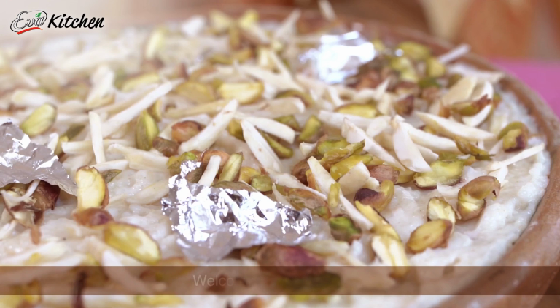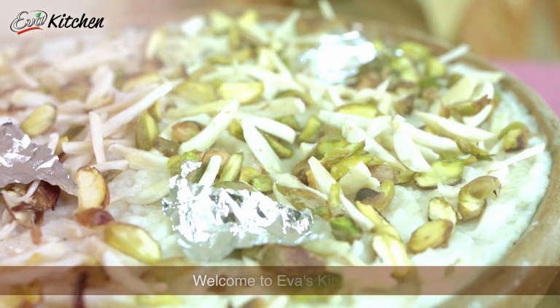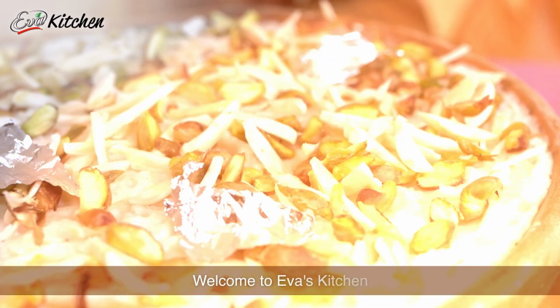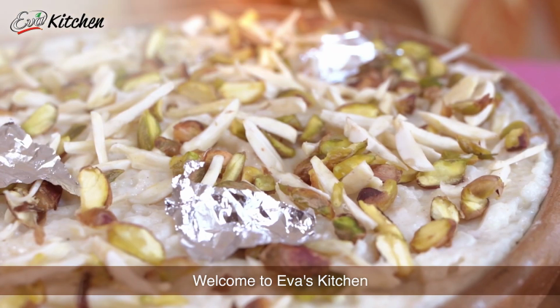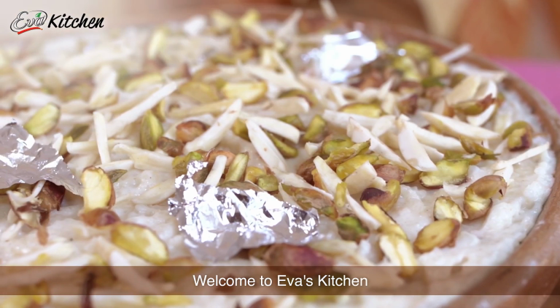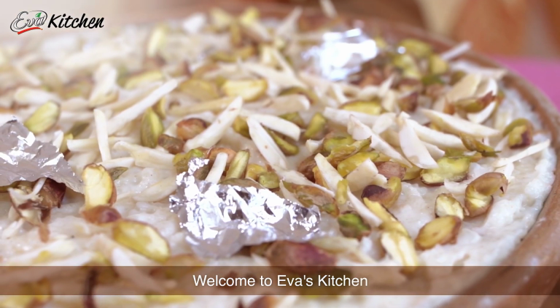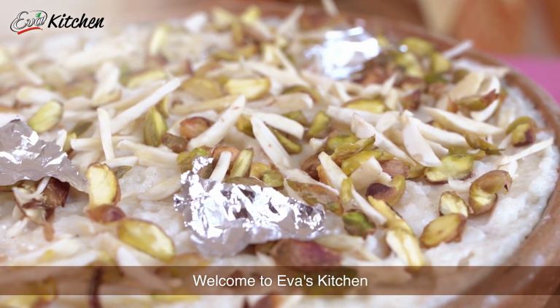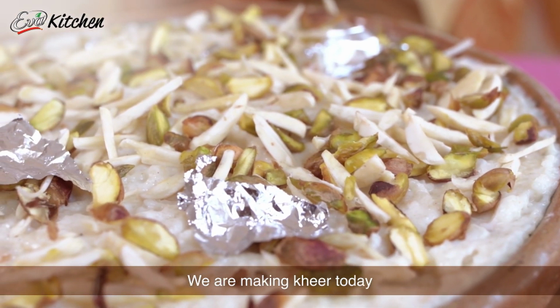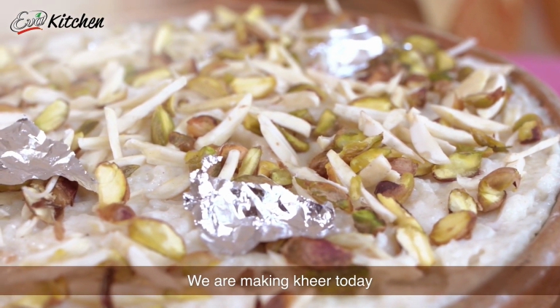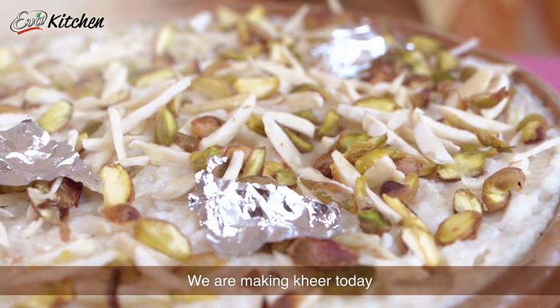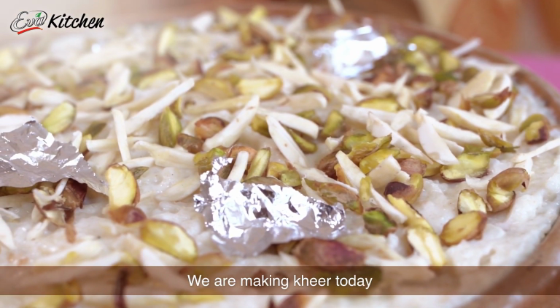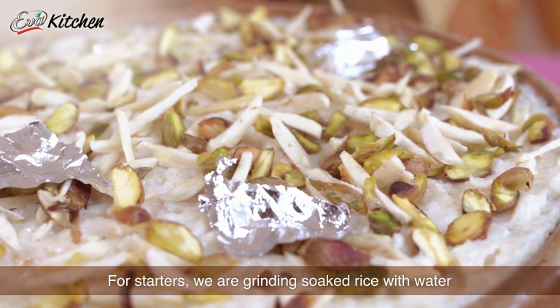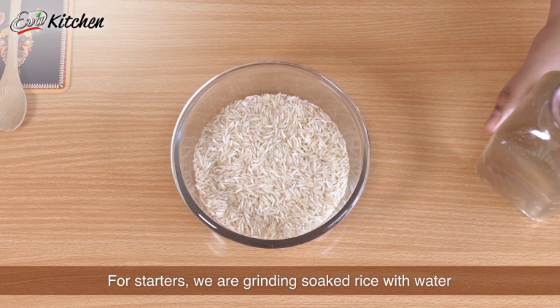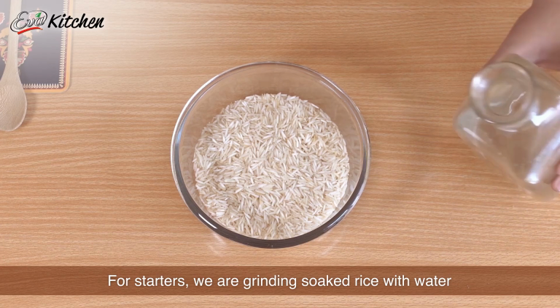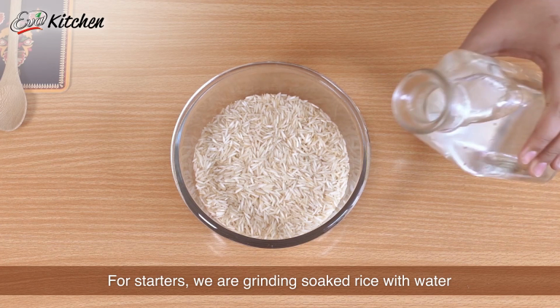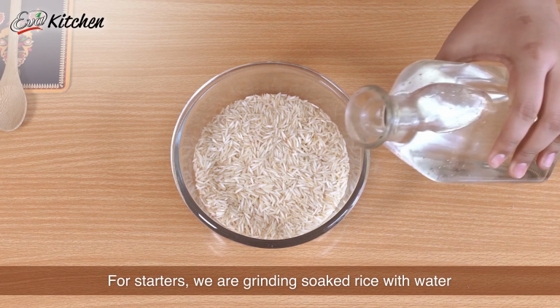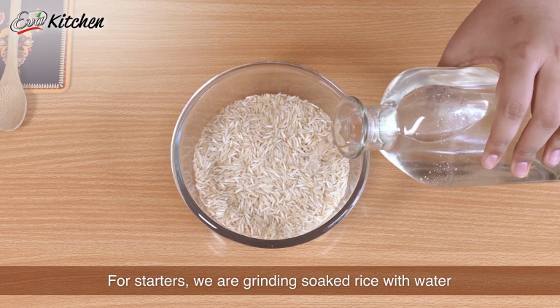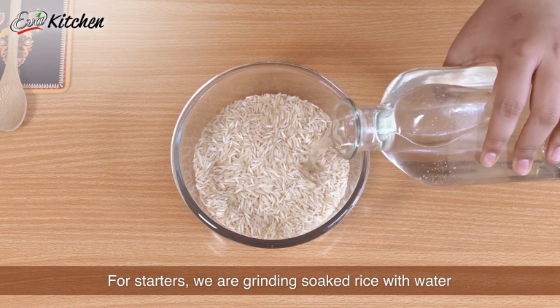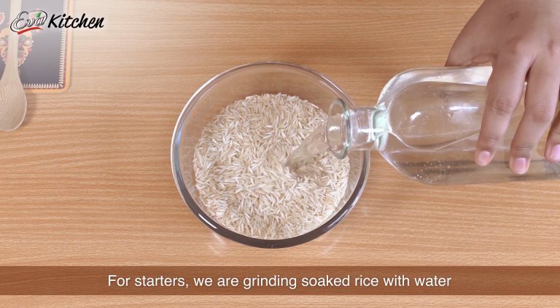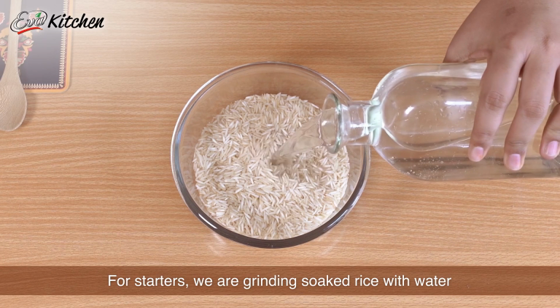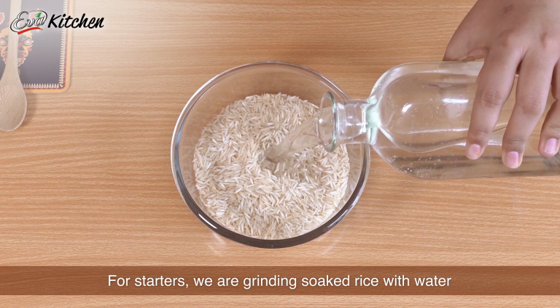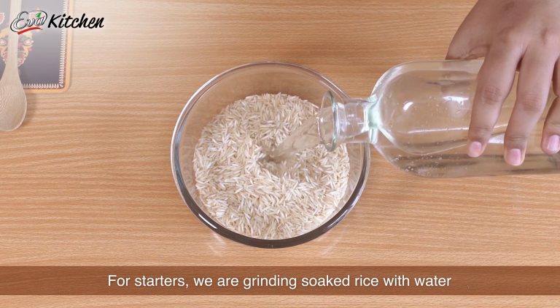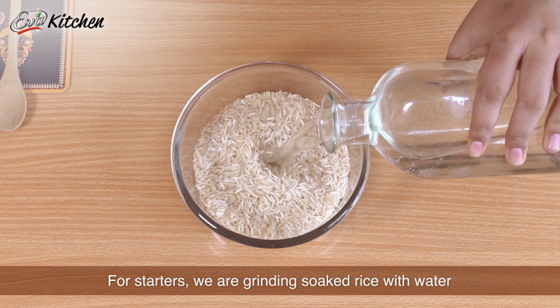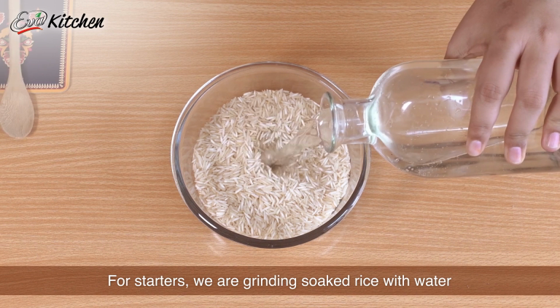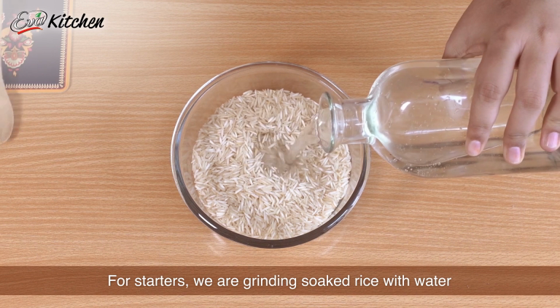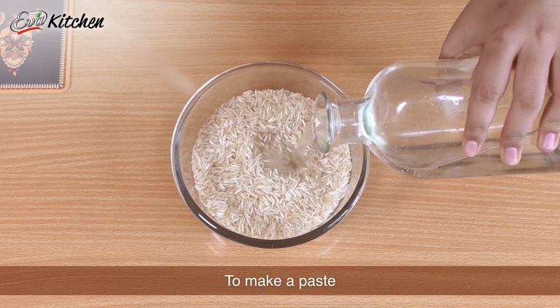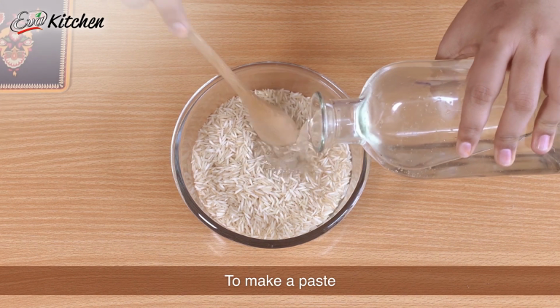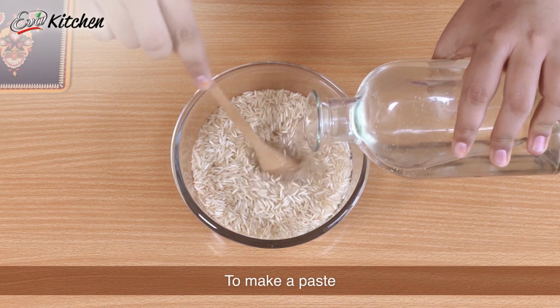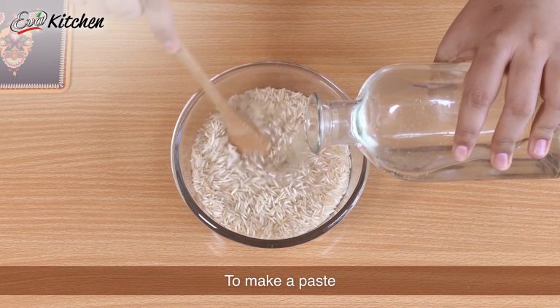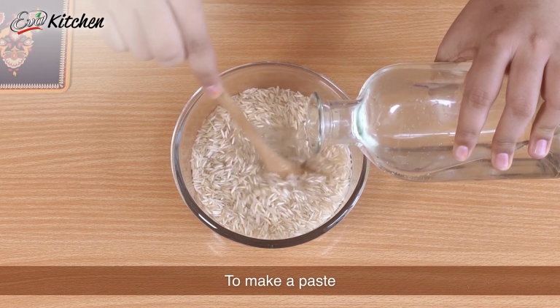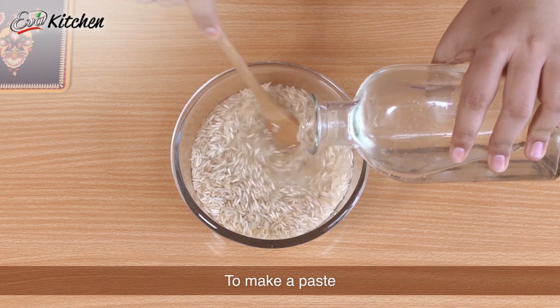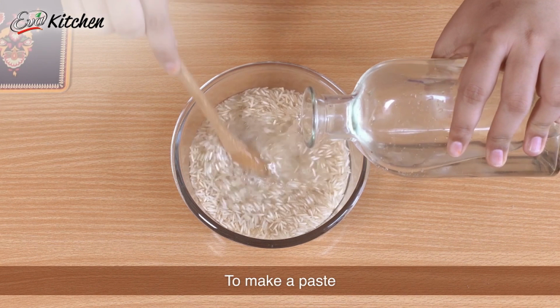Welcome to Eva's kitchen. Today we are making Kheer. We have soaked the chawal, we will grind it with water and it will make a smooth paste.